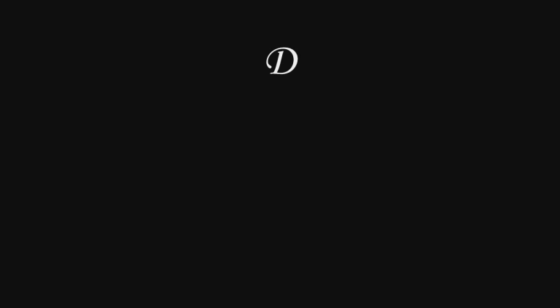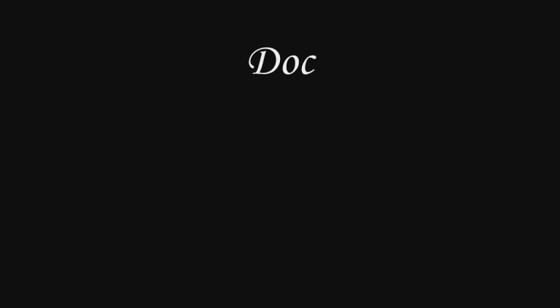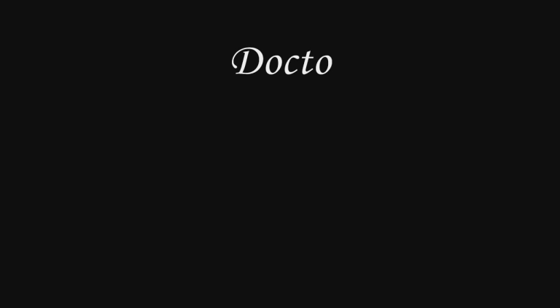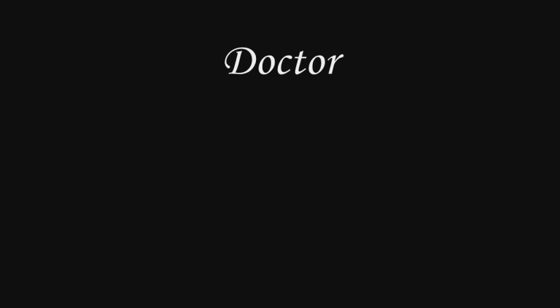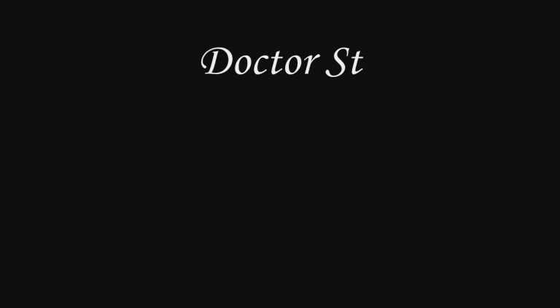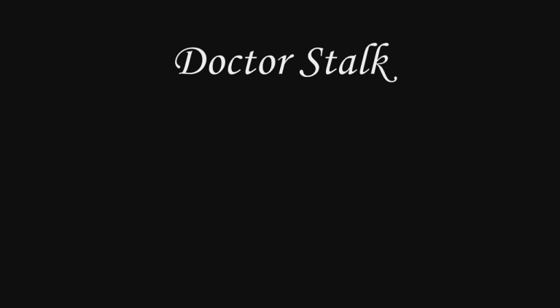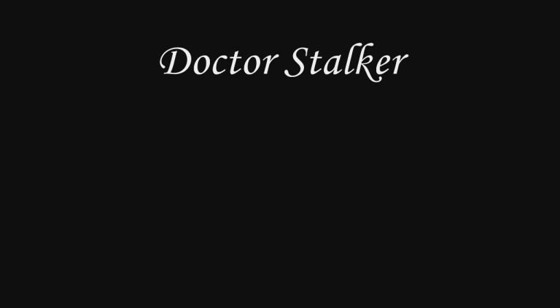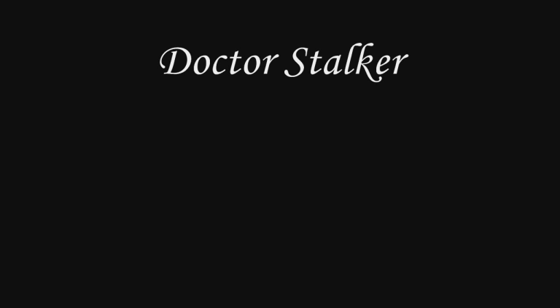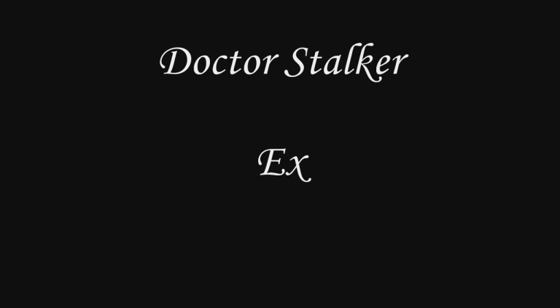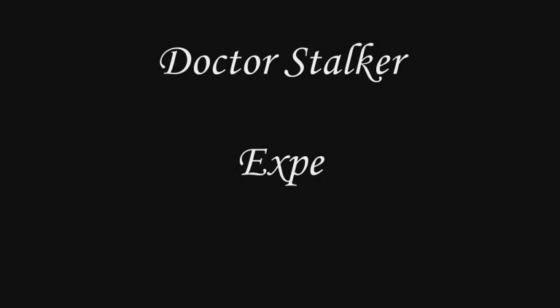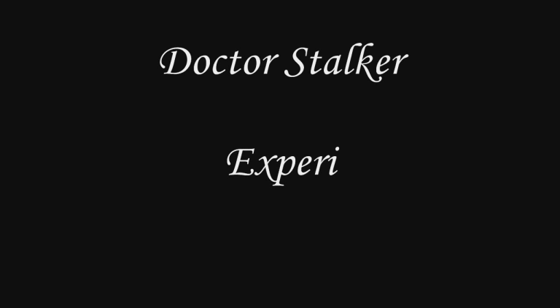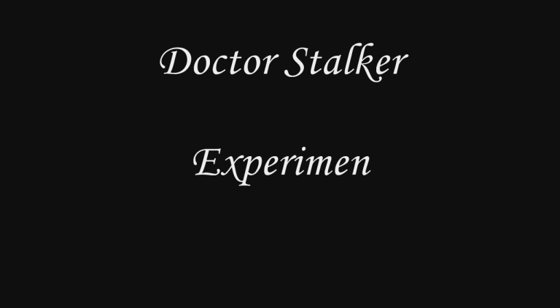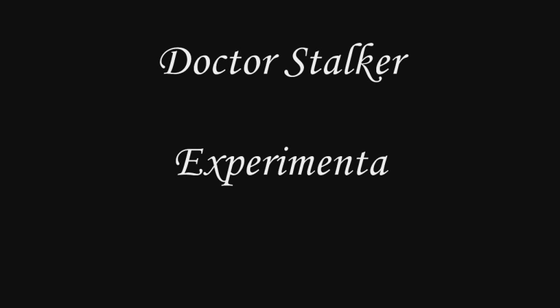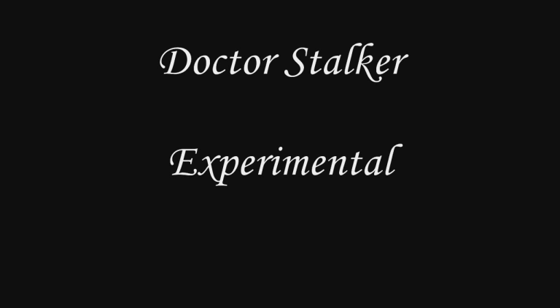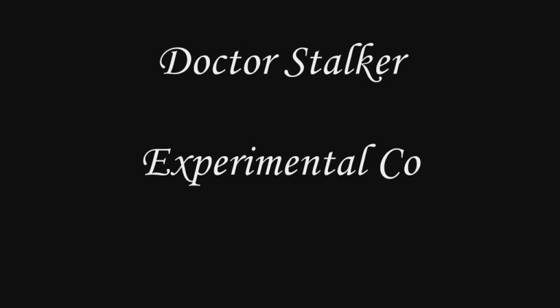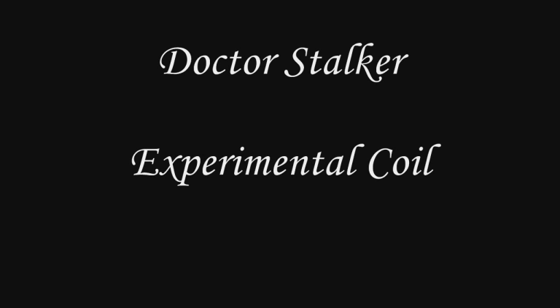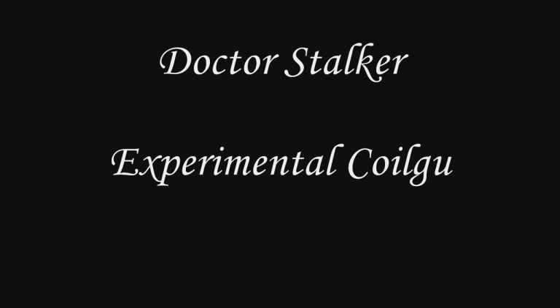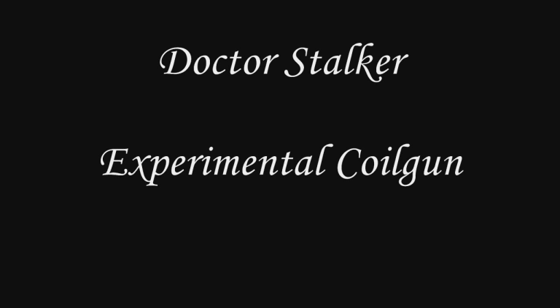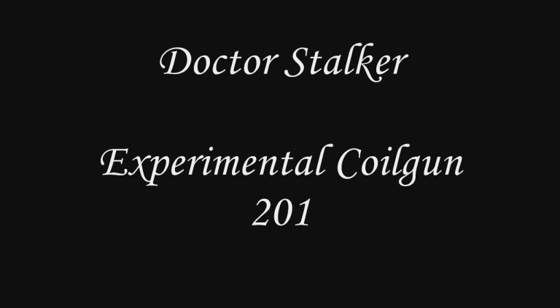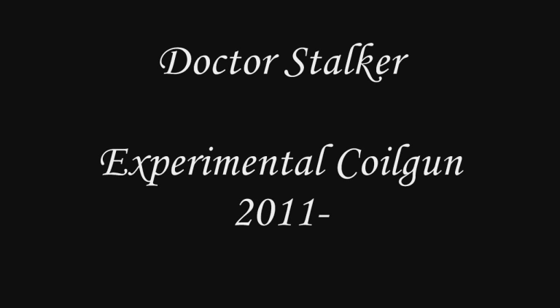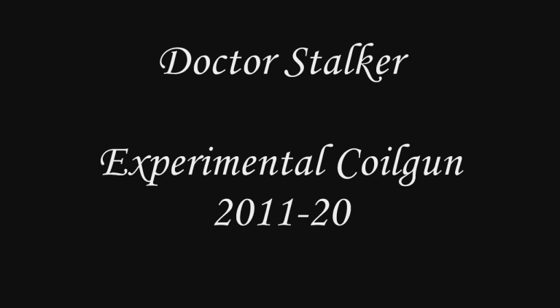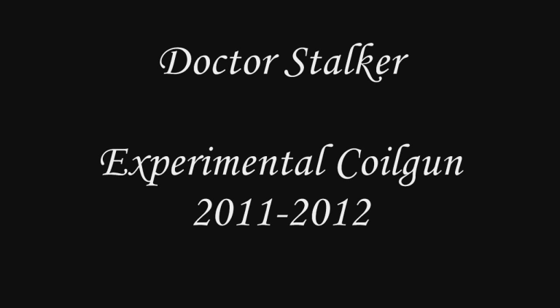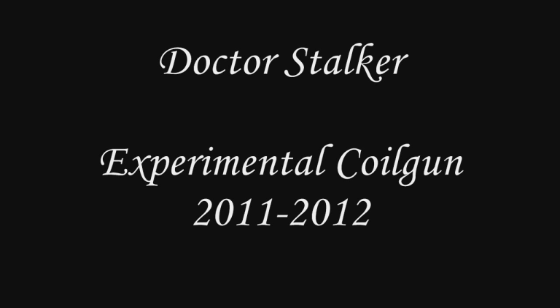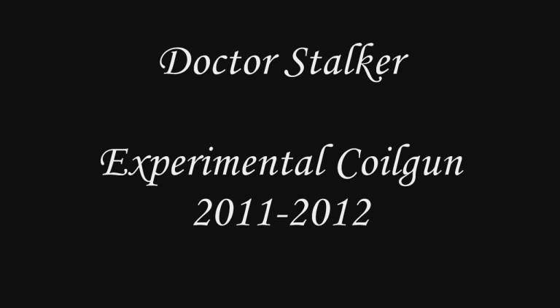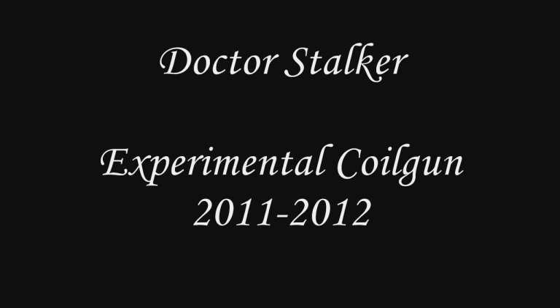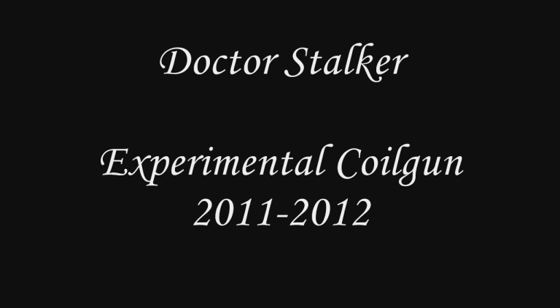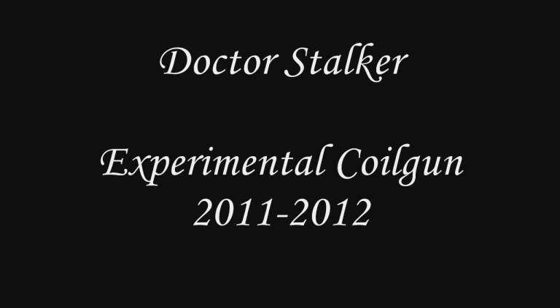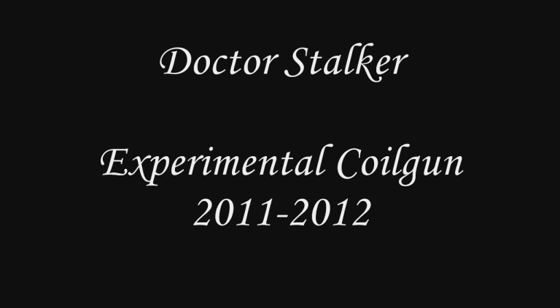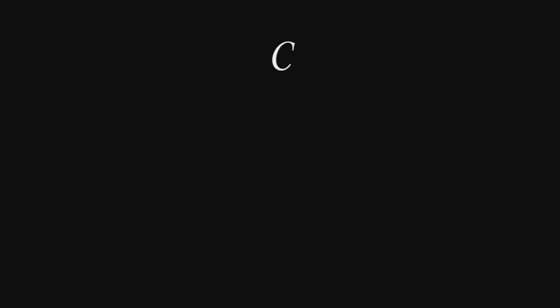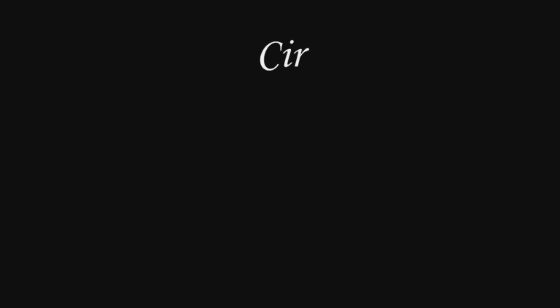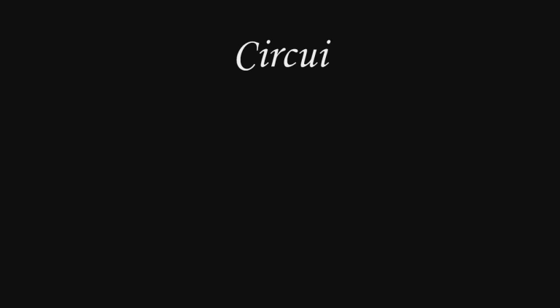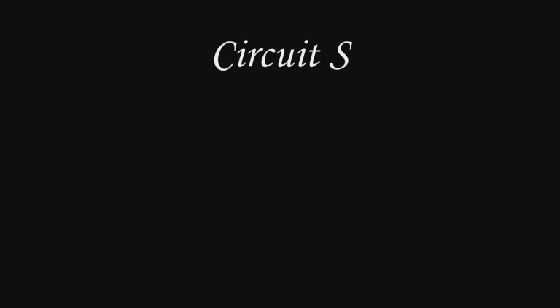Hello all you geeky nerds out there, I am the diabolical Dr. Stalker, here with an experimental coil gun design.